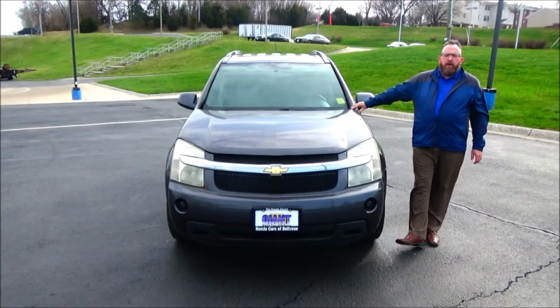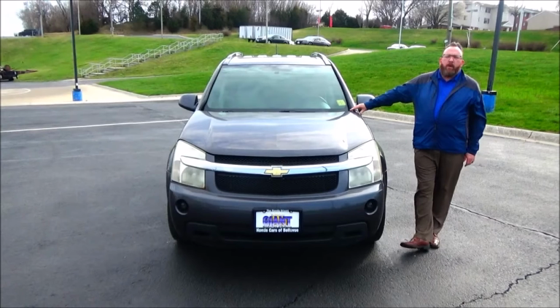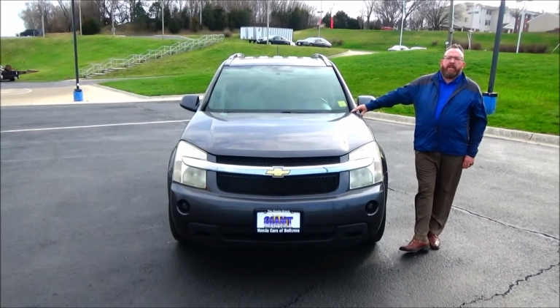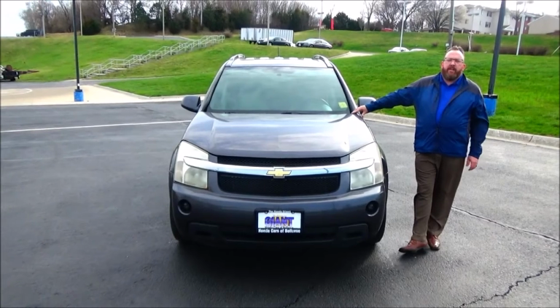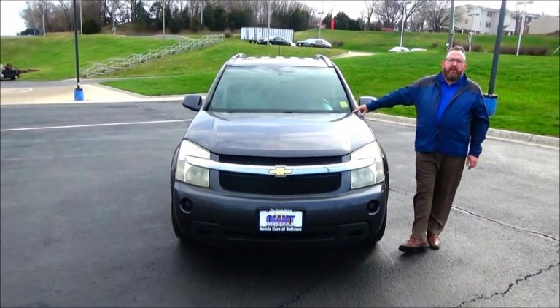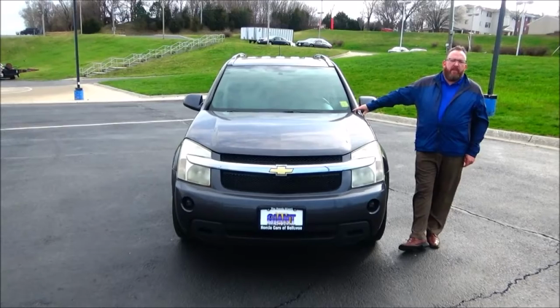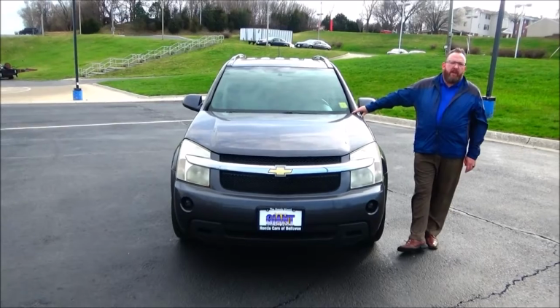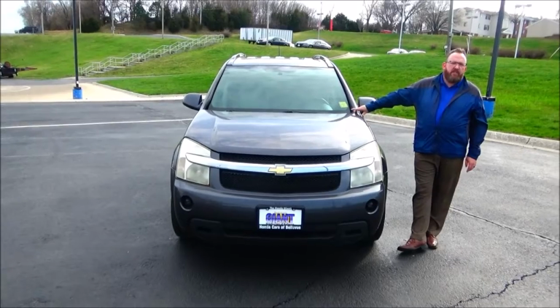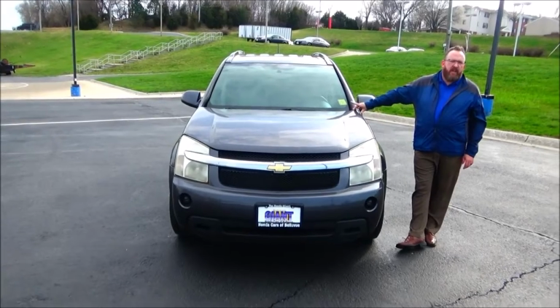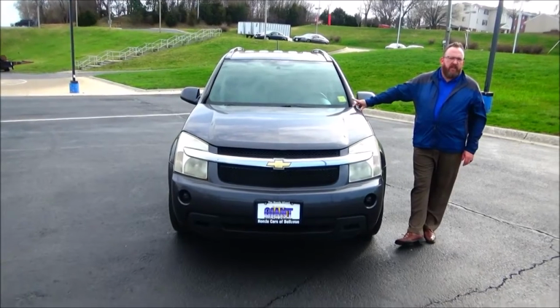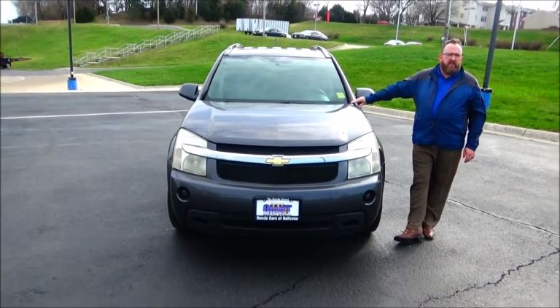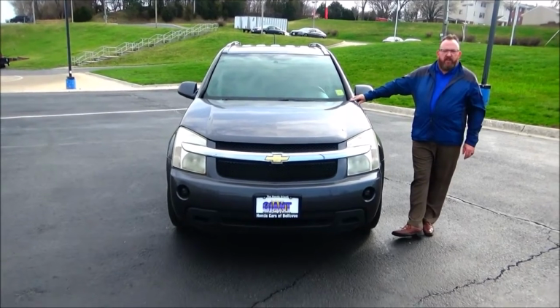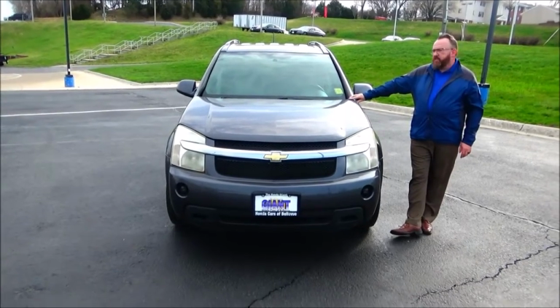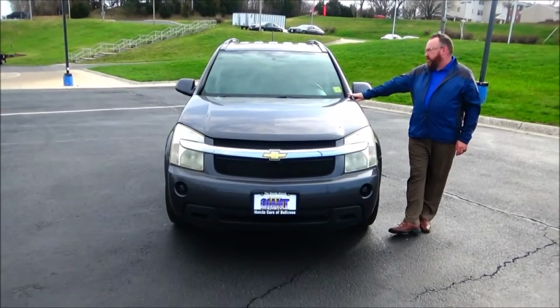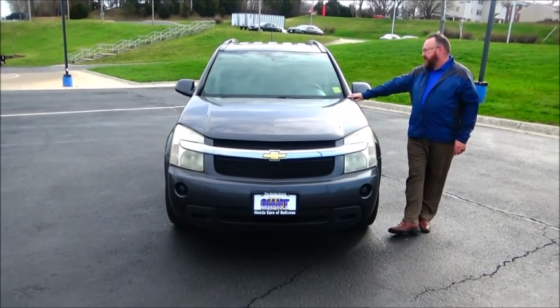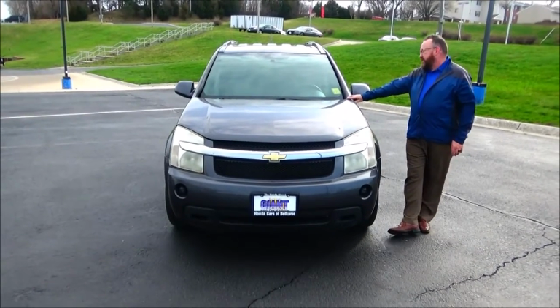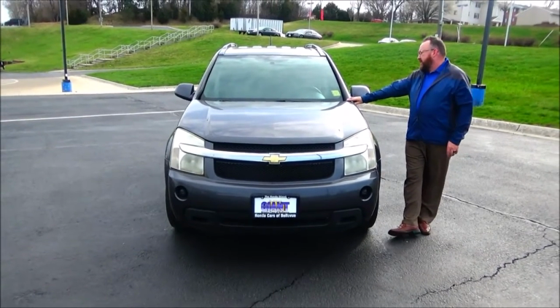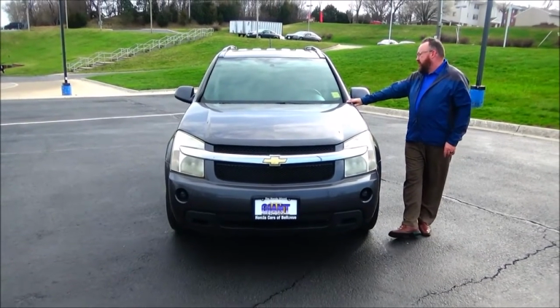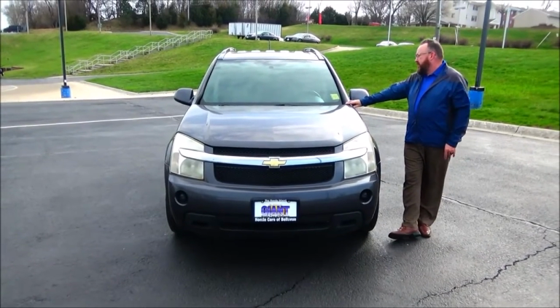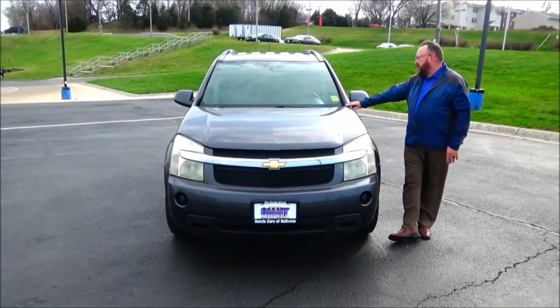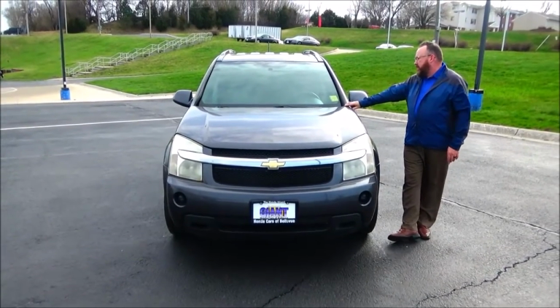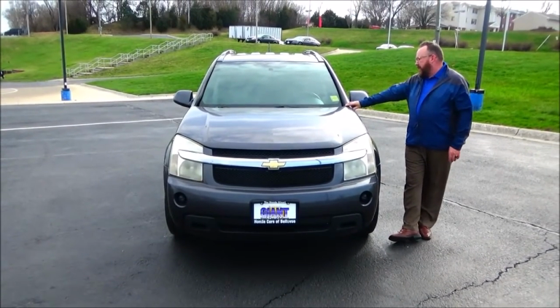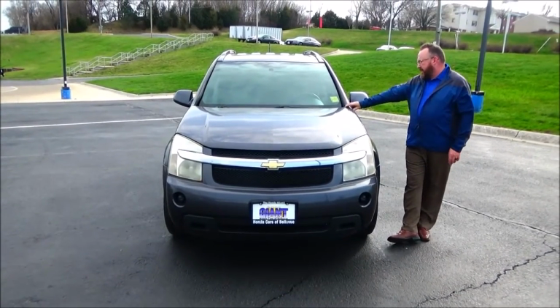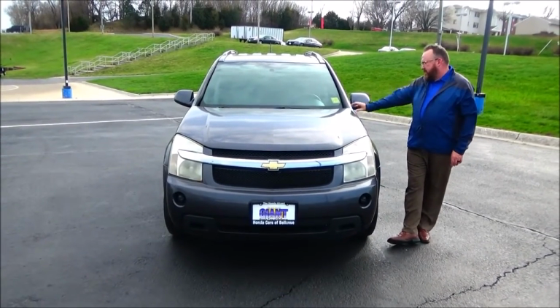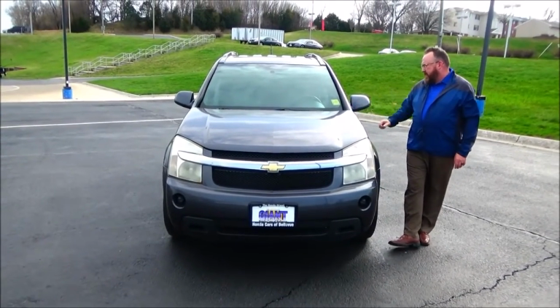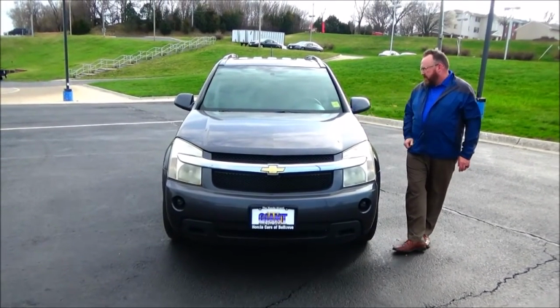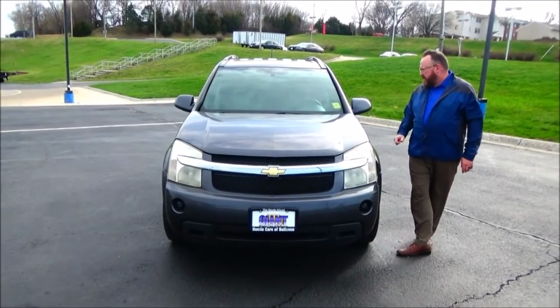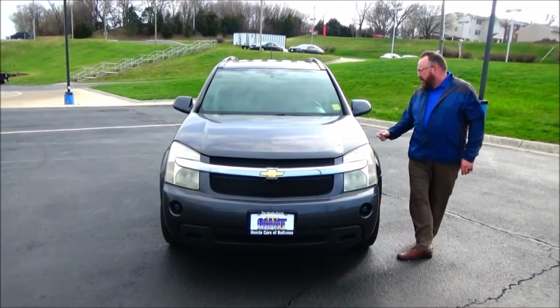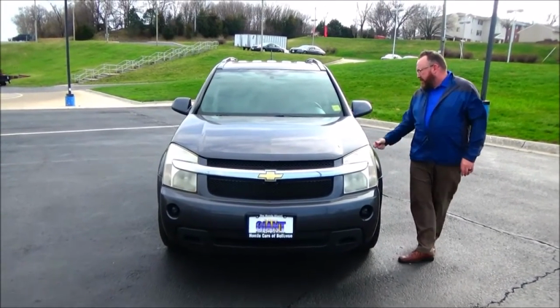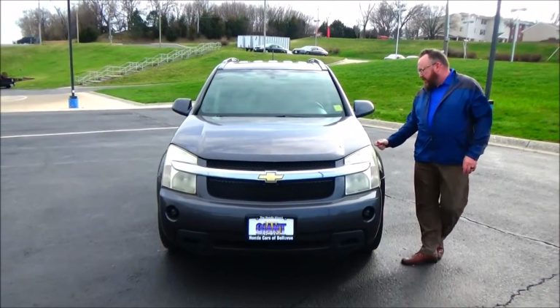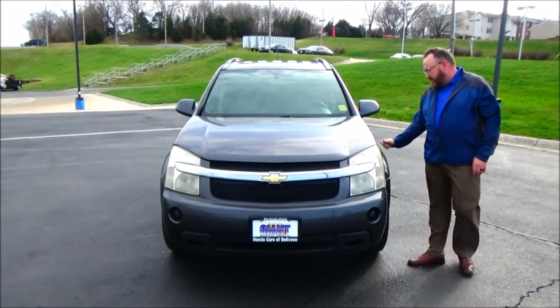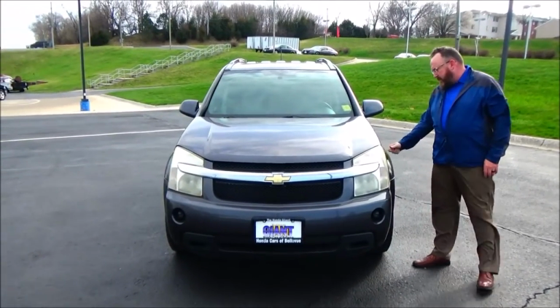Brian Kelly here for Honda Giant, here to show you this 2008 Chevy Equinox. Just came in on trade.